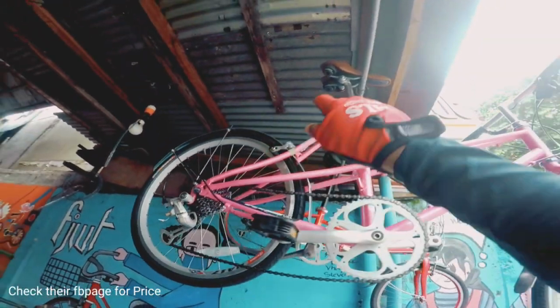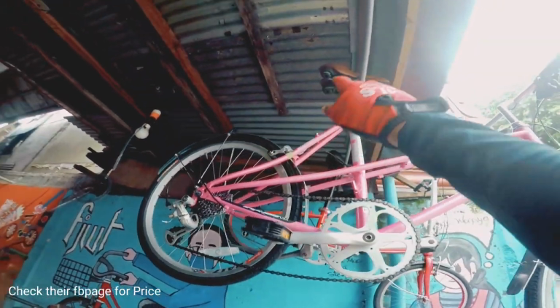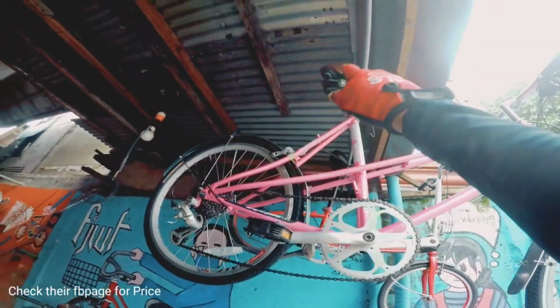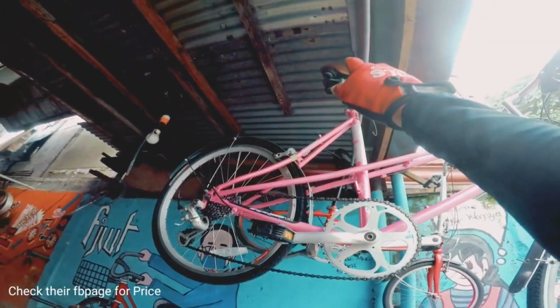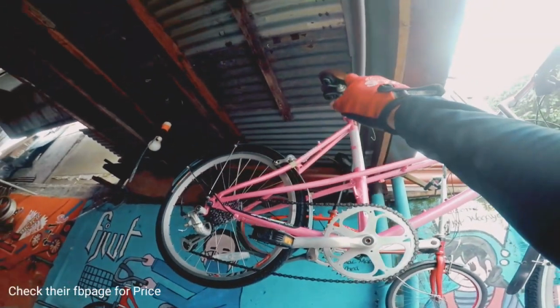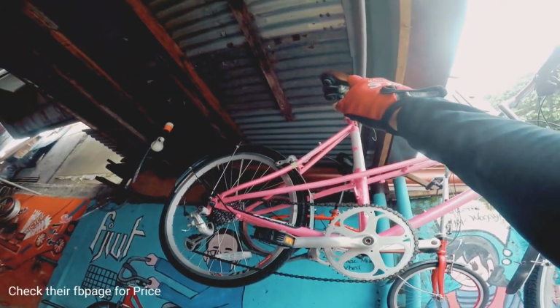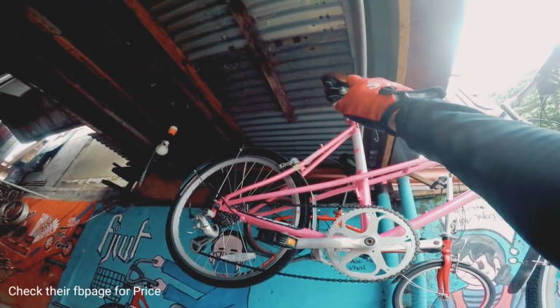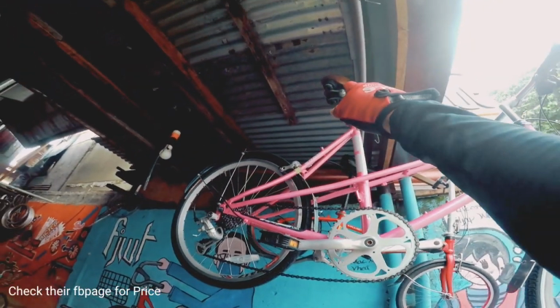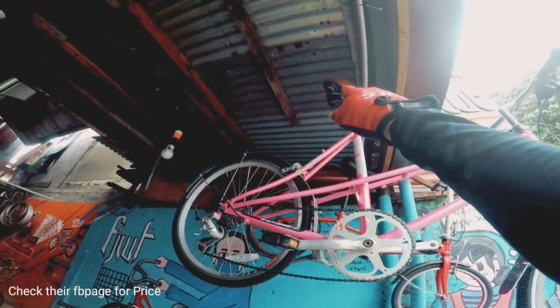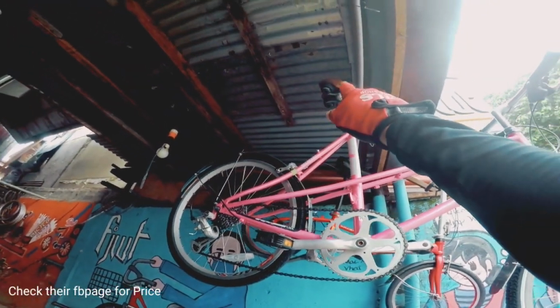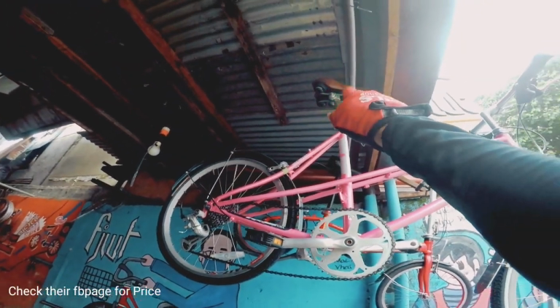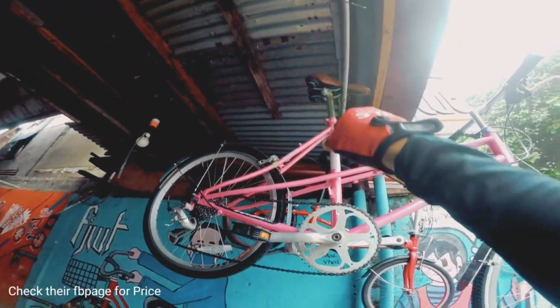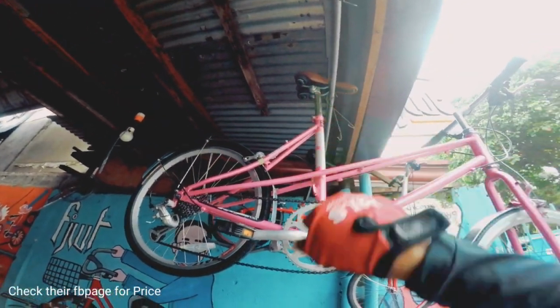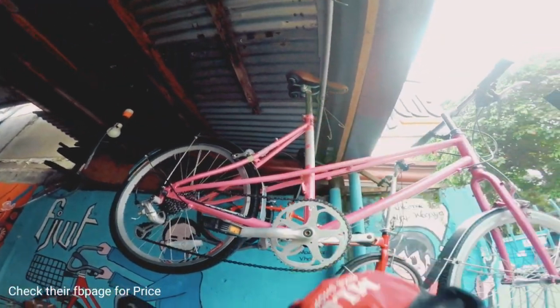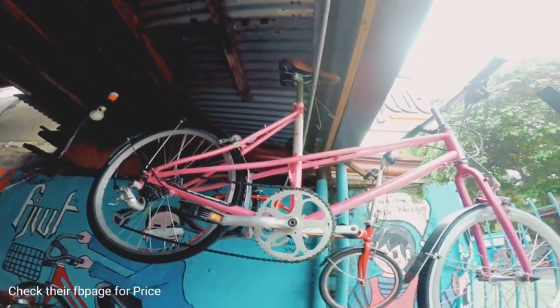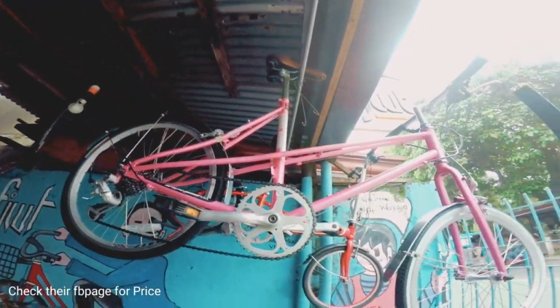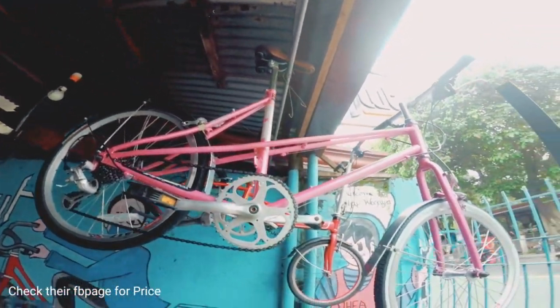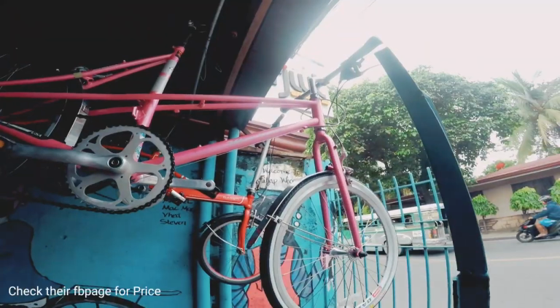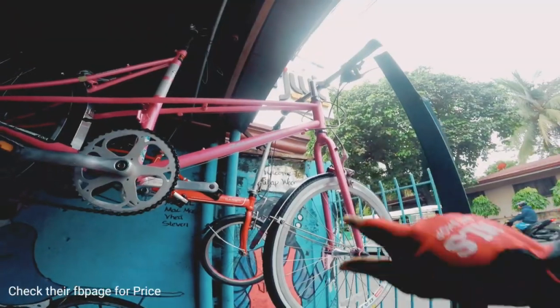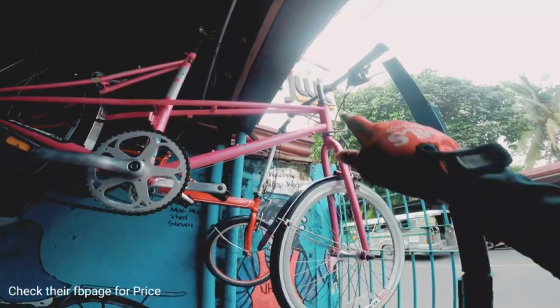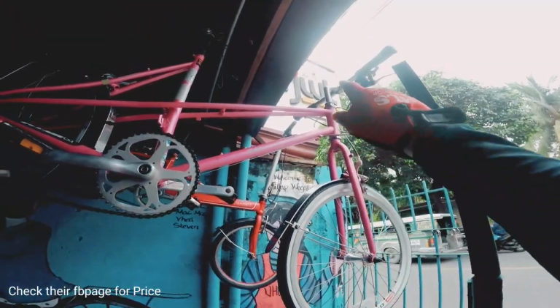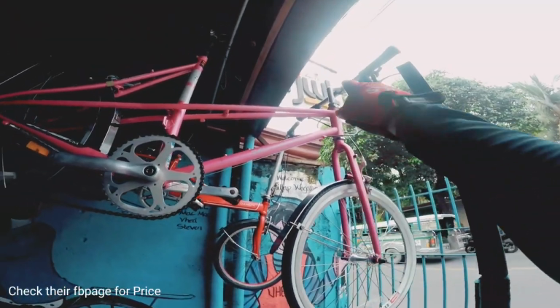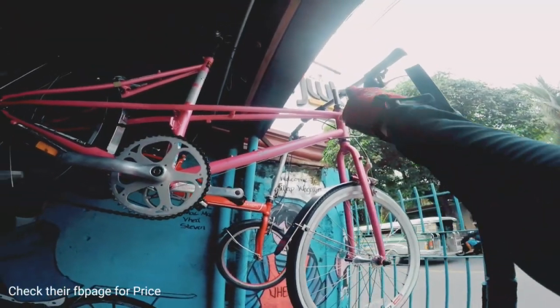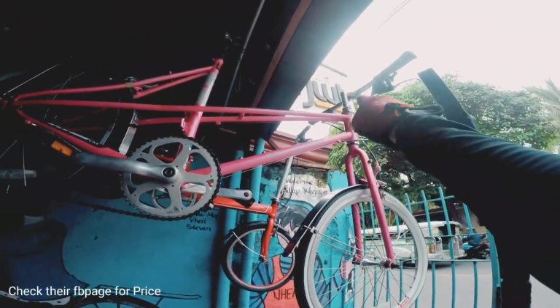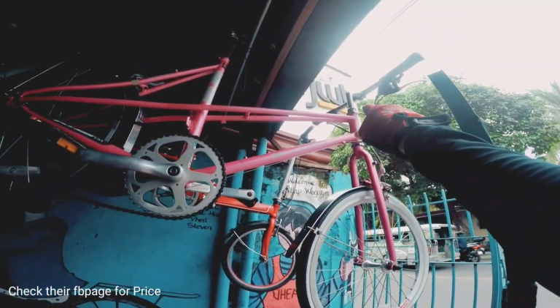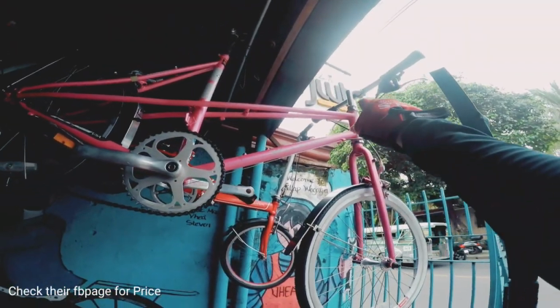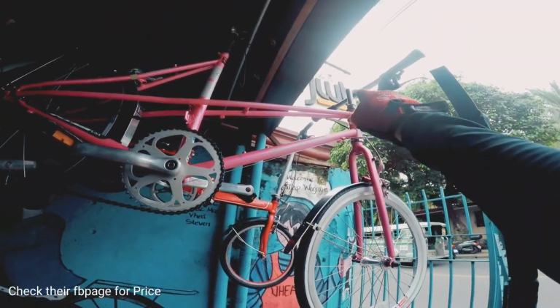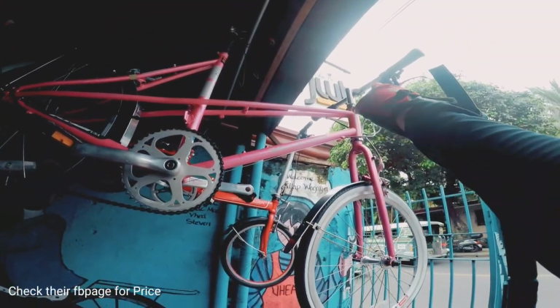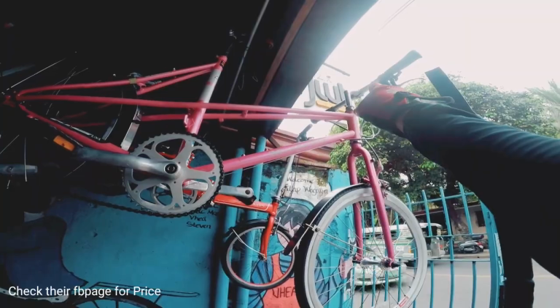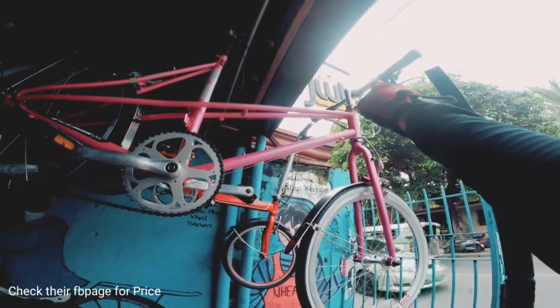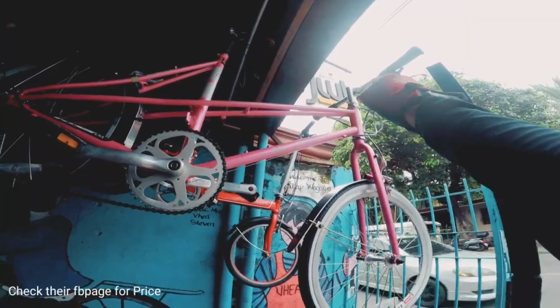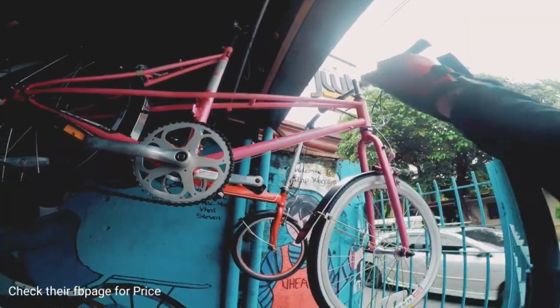Tapos maganda yung upuan niya, Bridgestone. Alloy yung stem, pati yung handlebar.